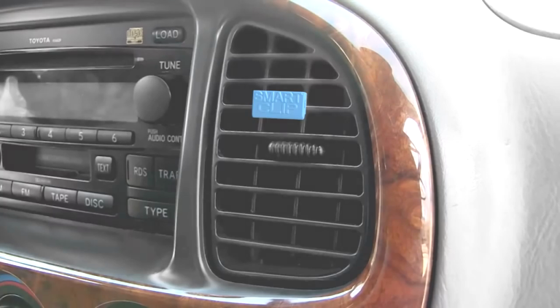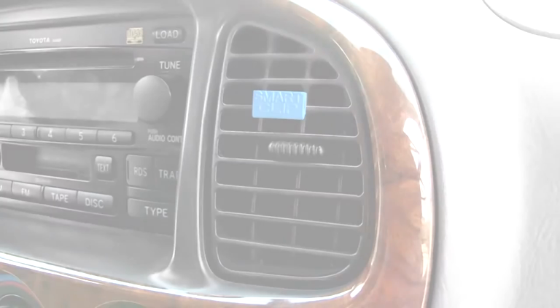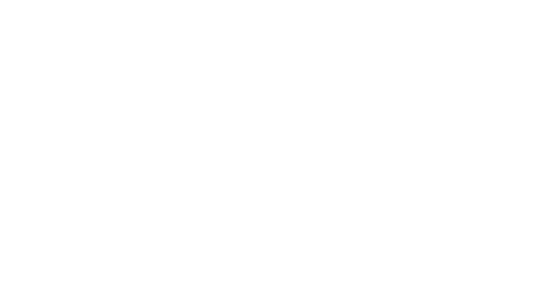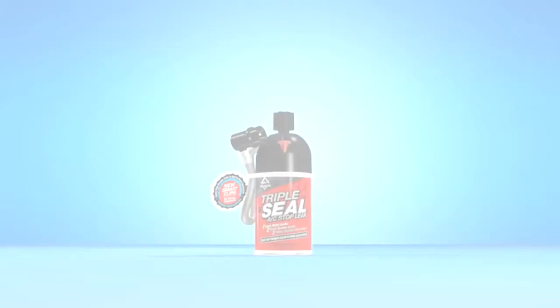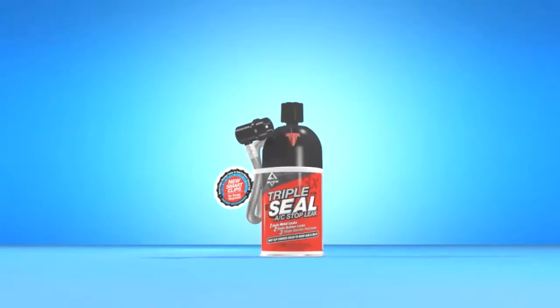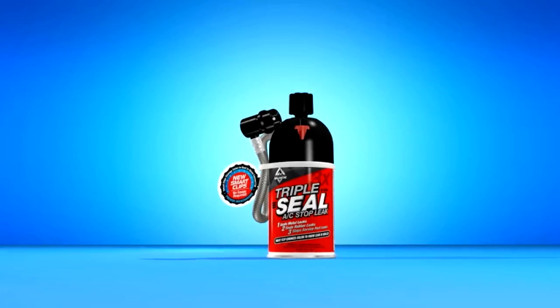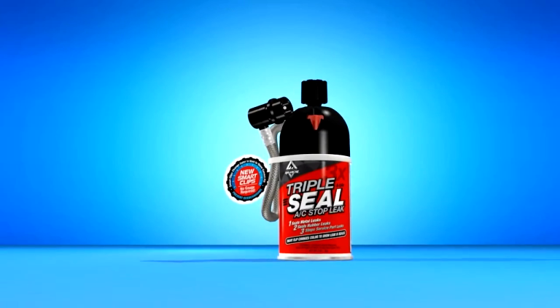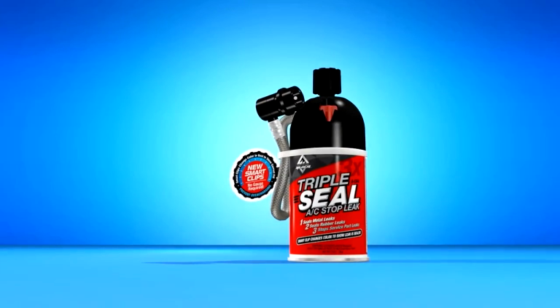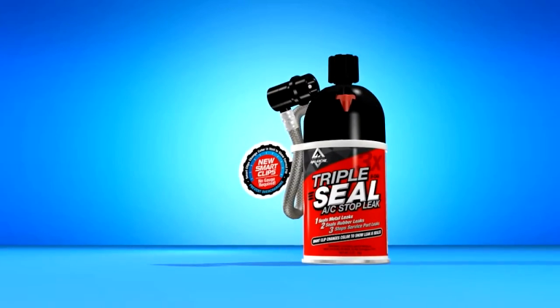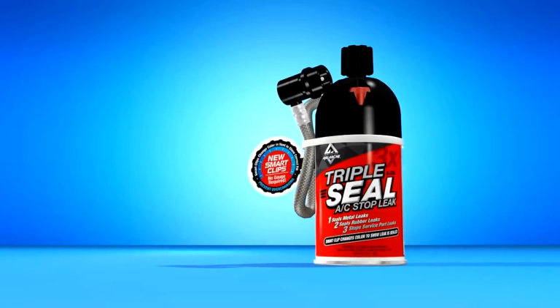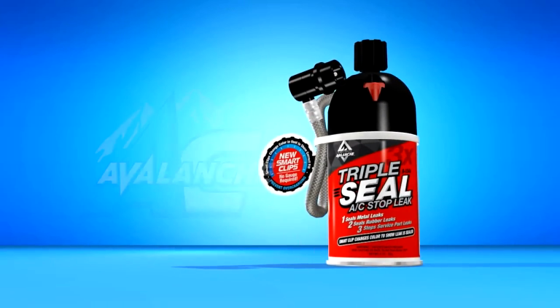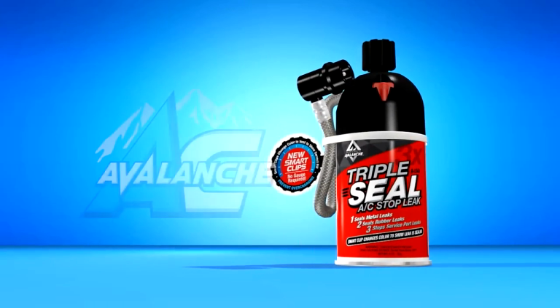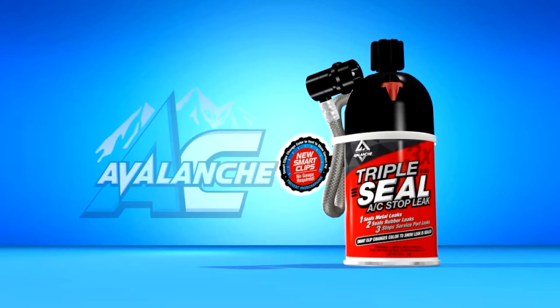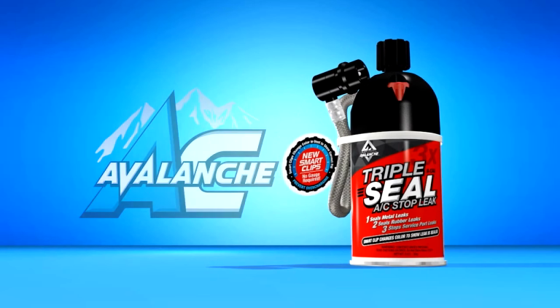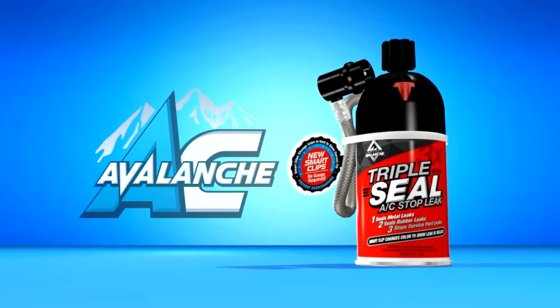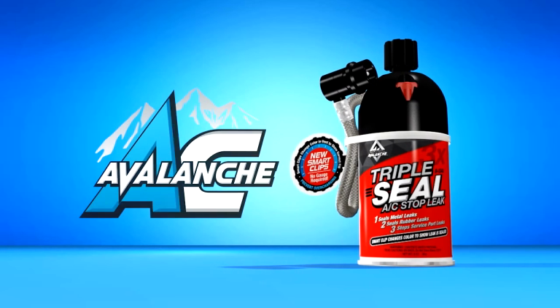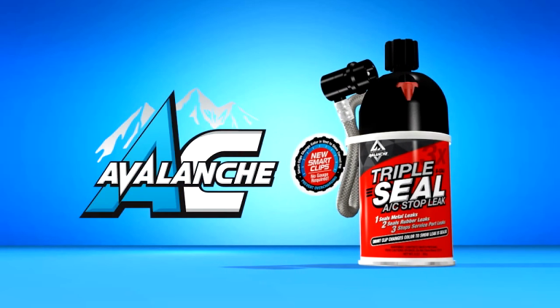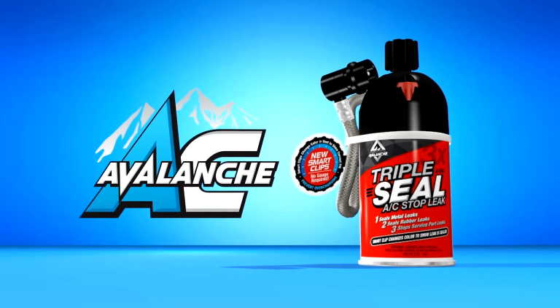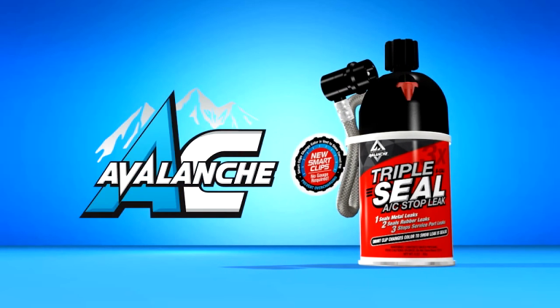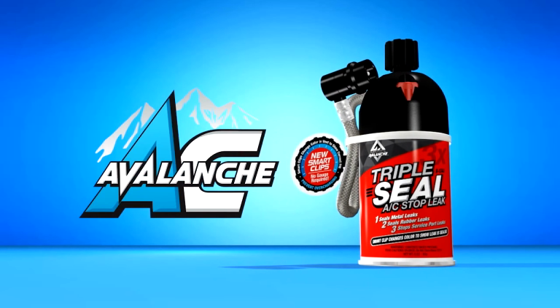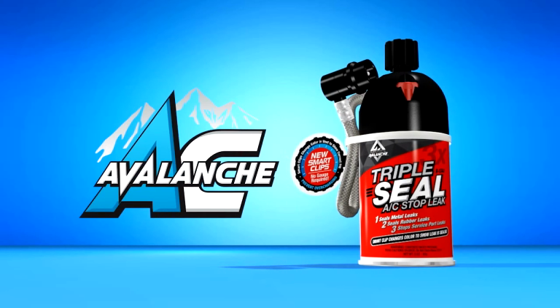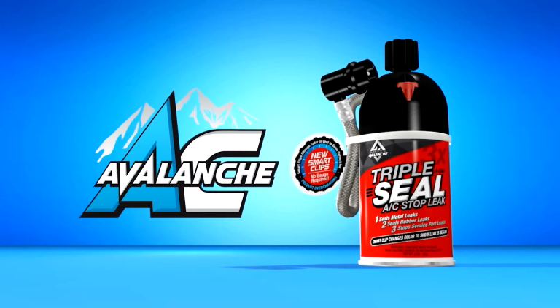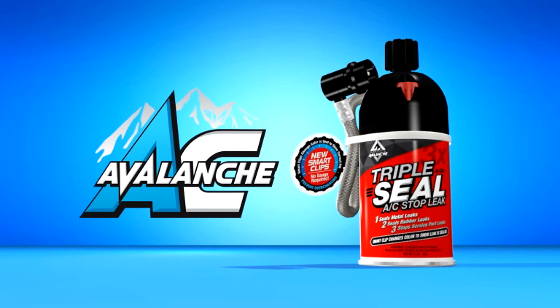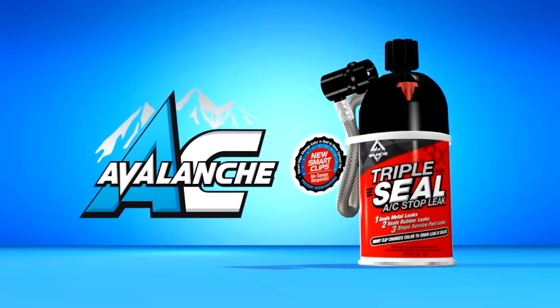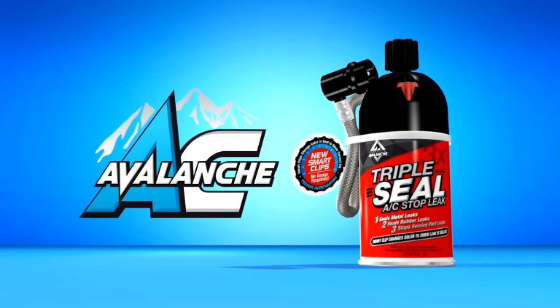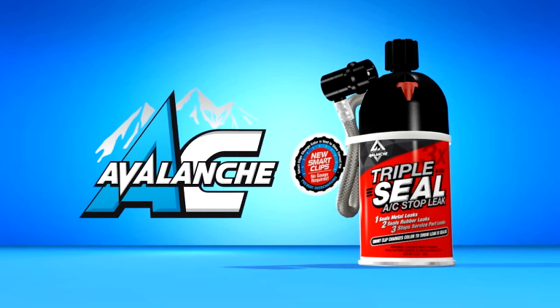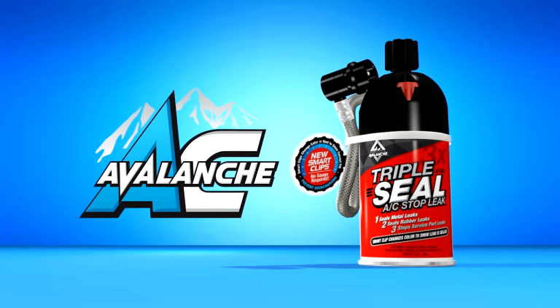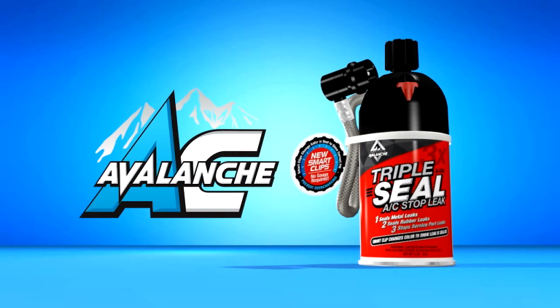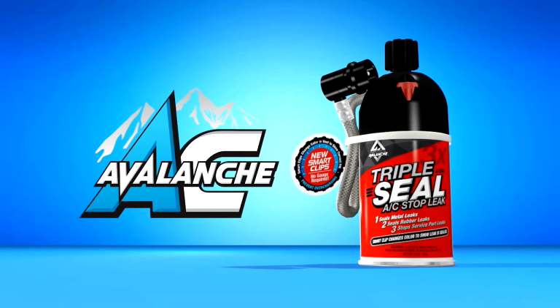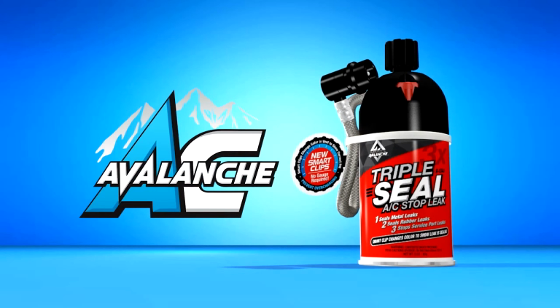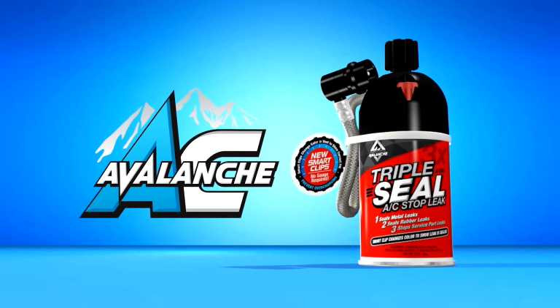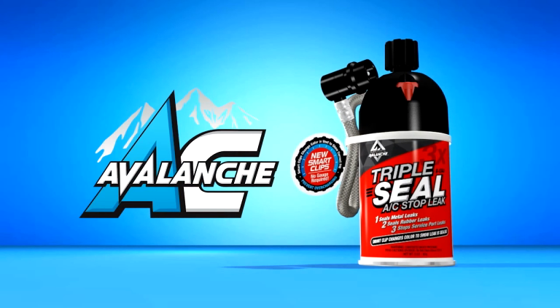Black Diamond's Triple Seal — the triple solution to AC vehicle refrigerant leaks.